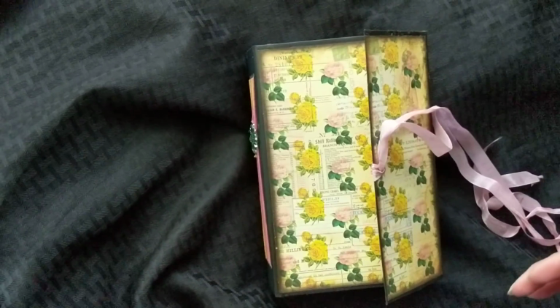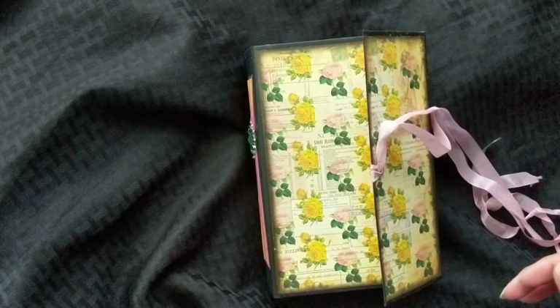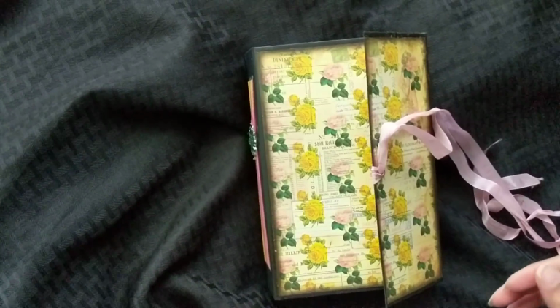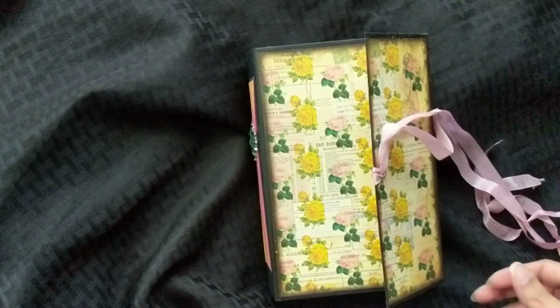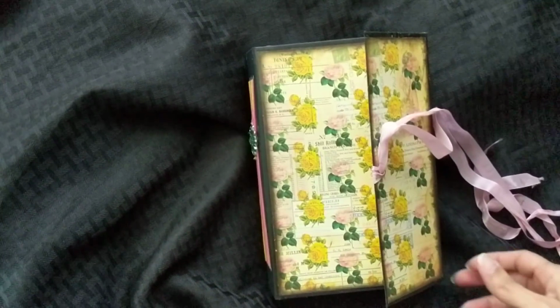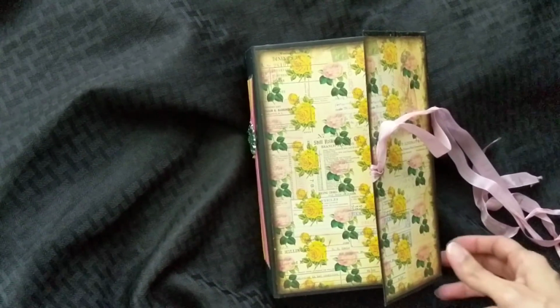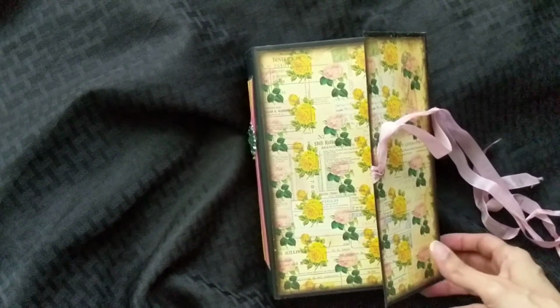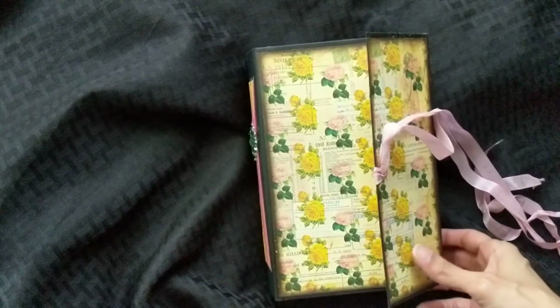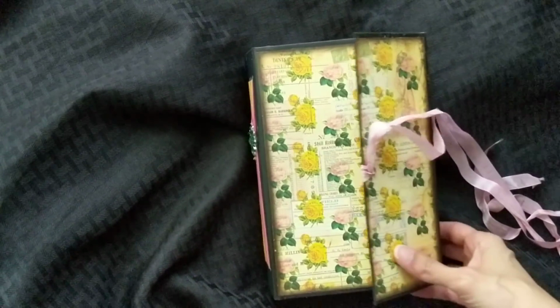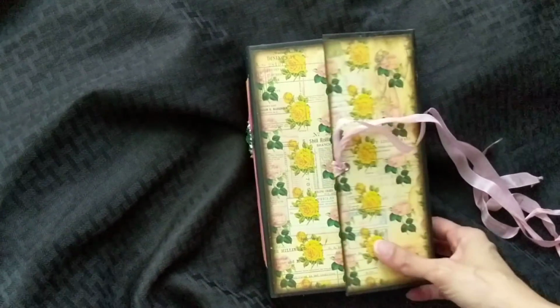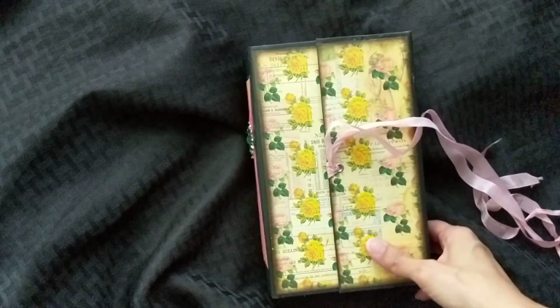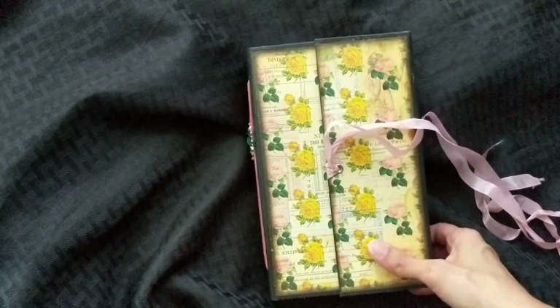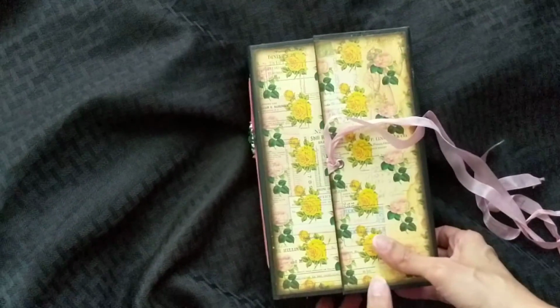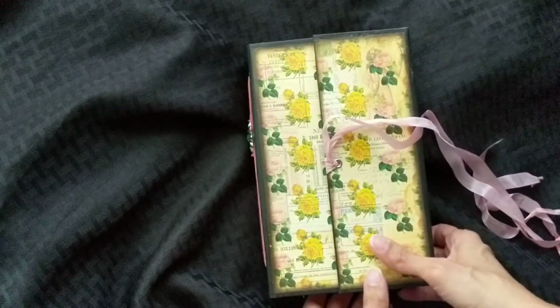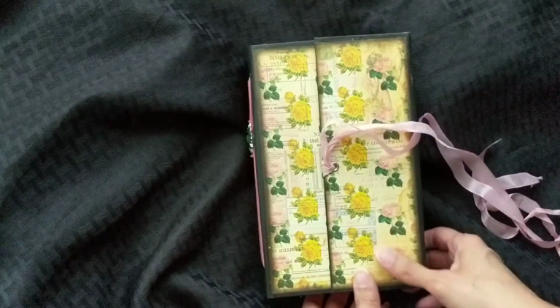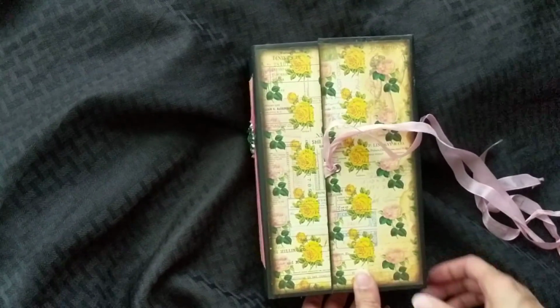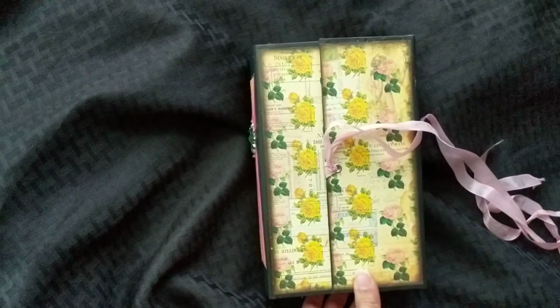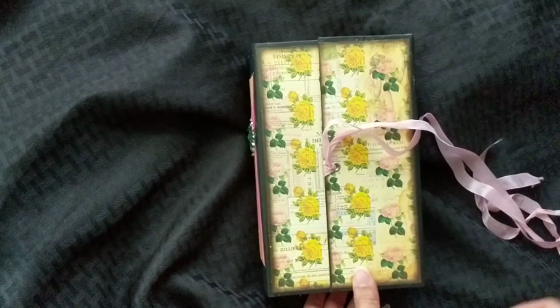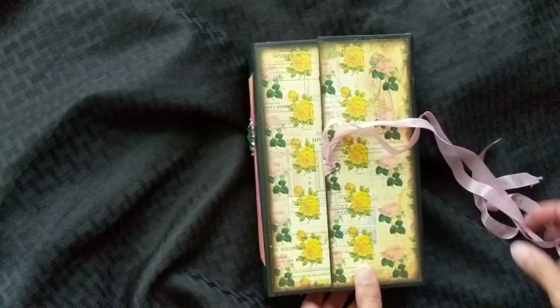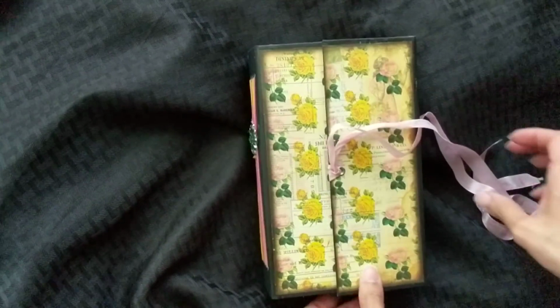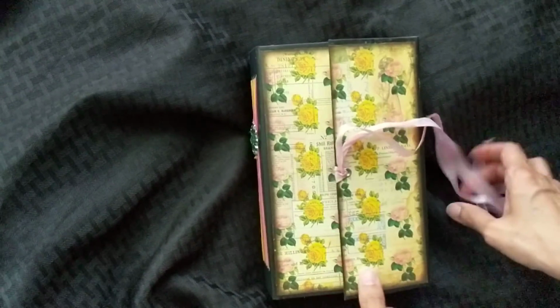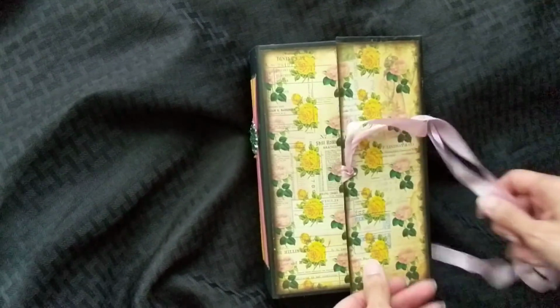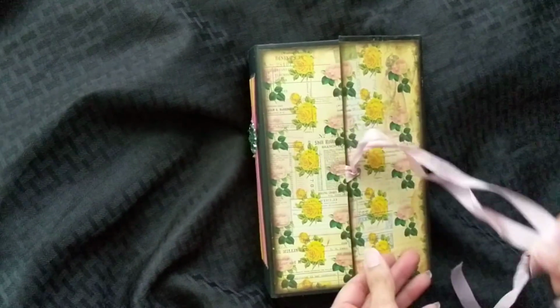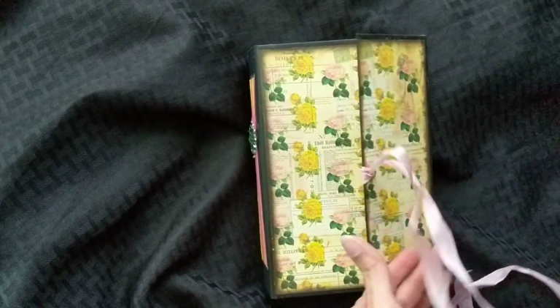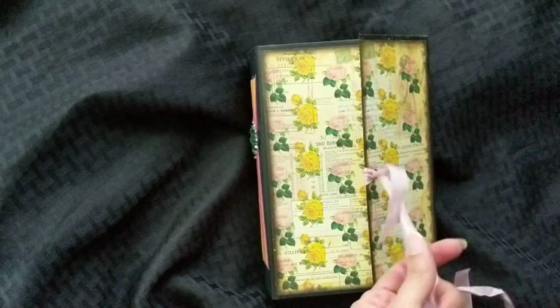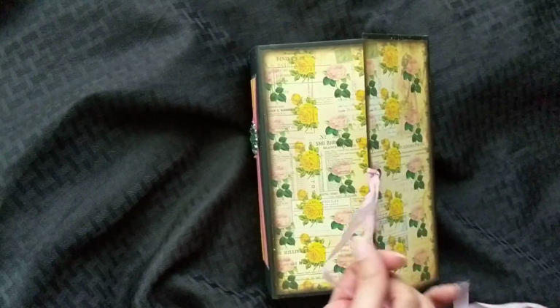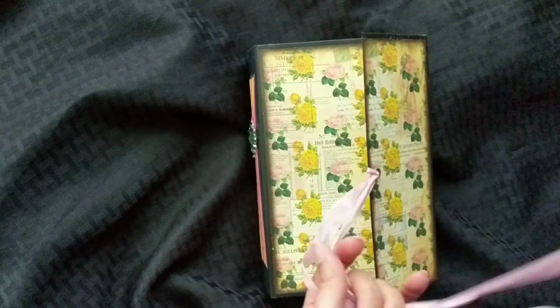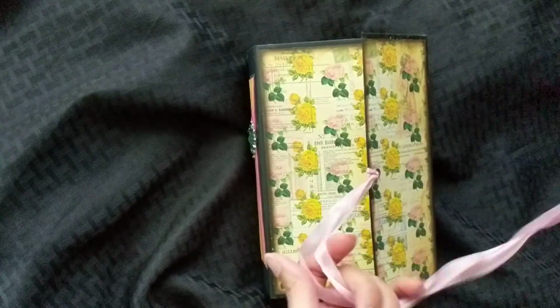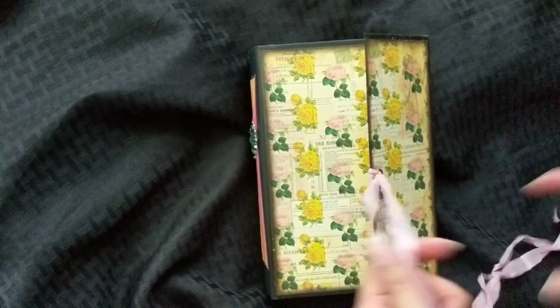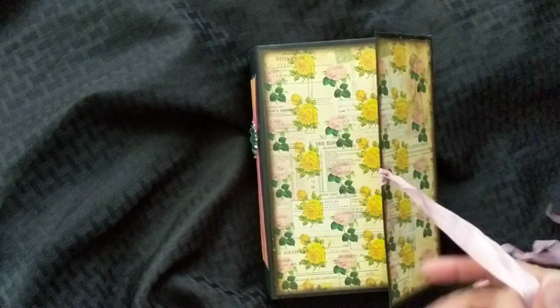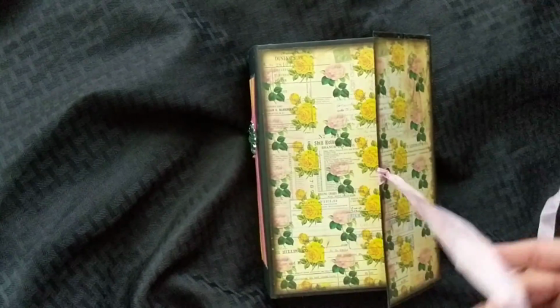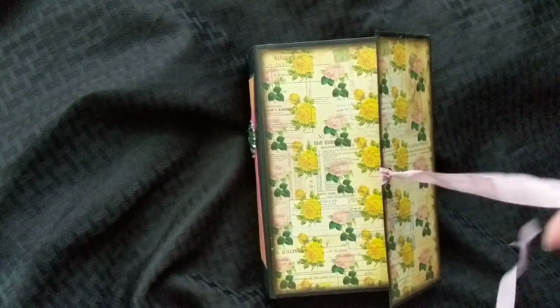Hi, it's Rosemary. Welcome back to my channel. I'm here sharing my design theme project for Tsunami Rose.